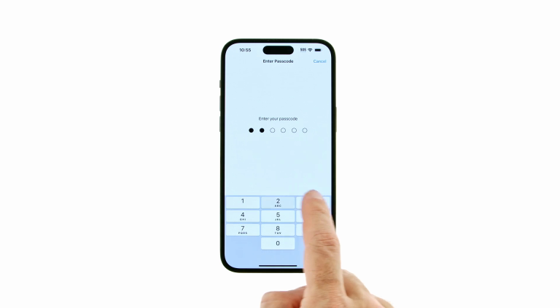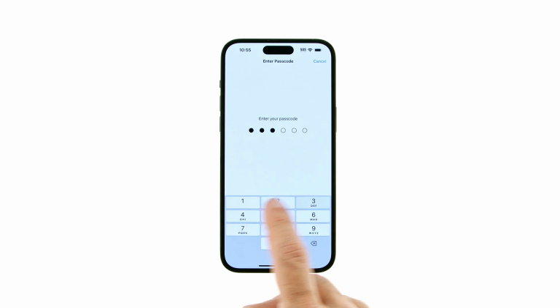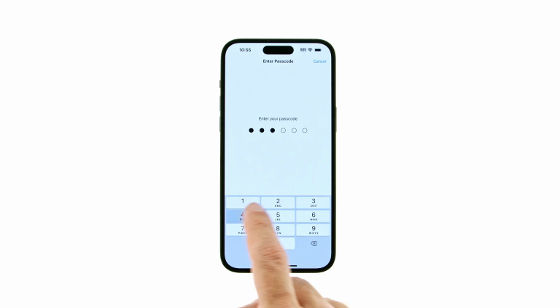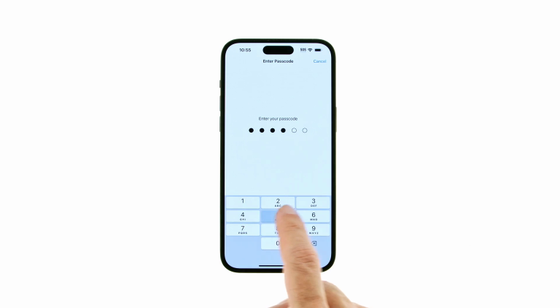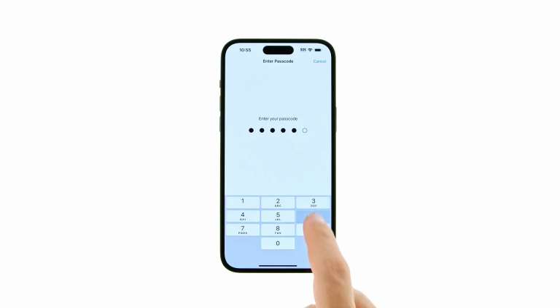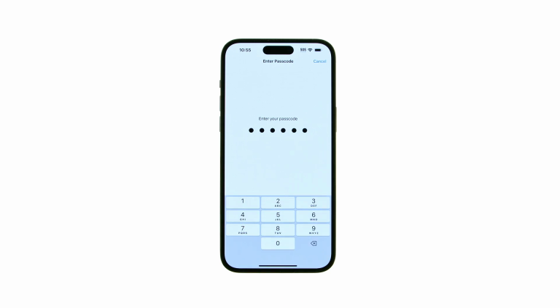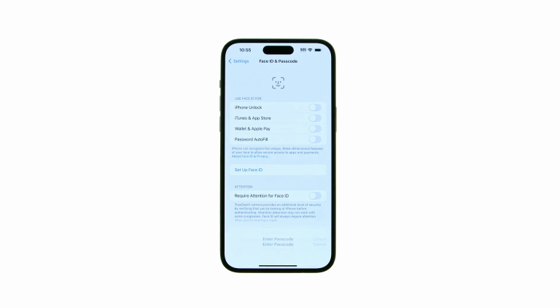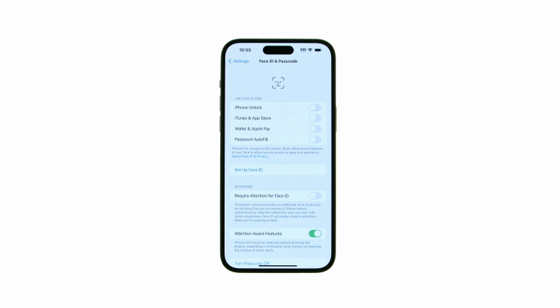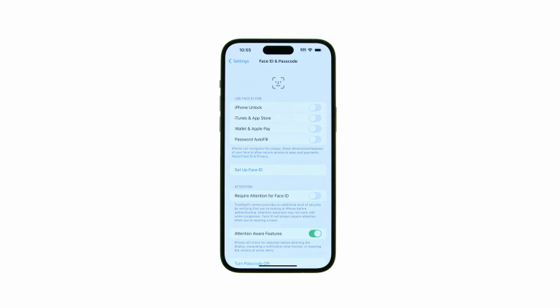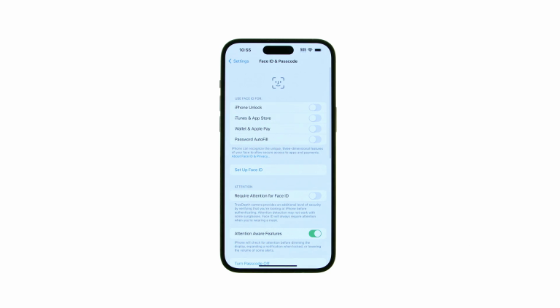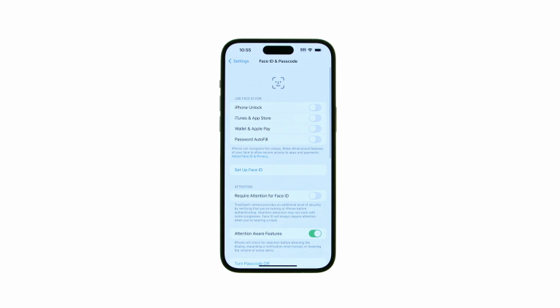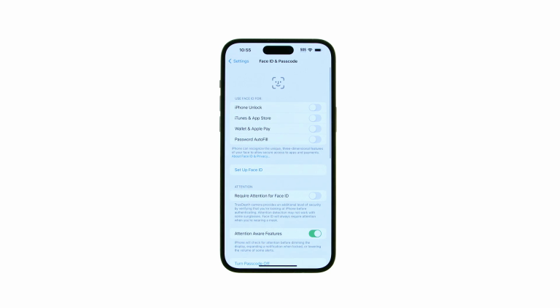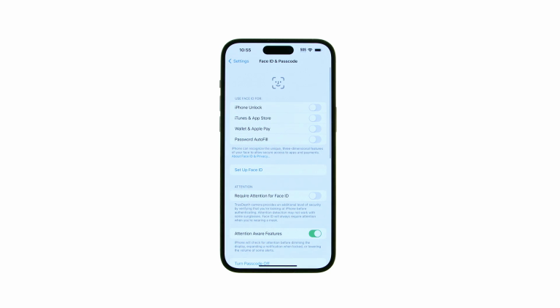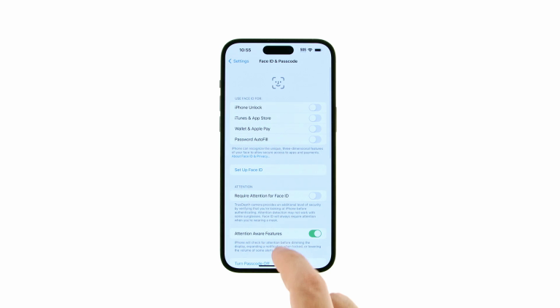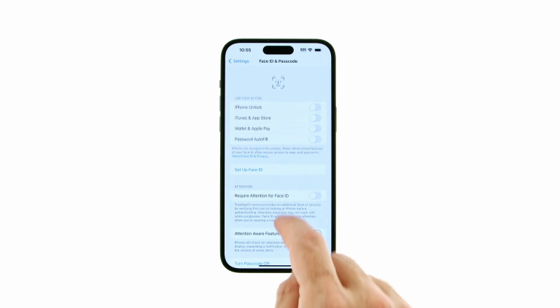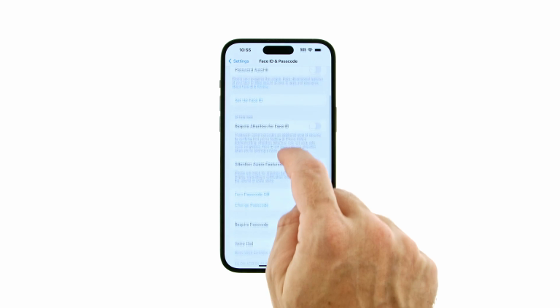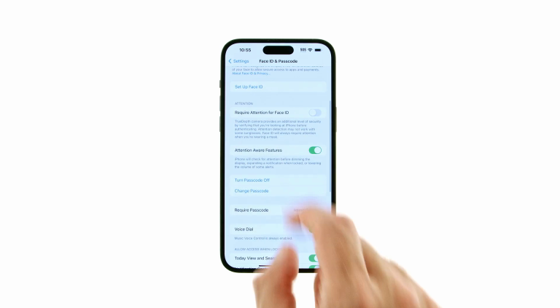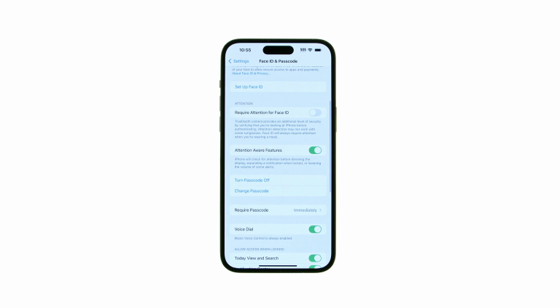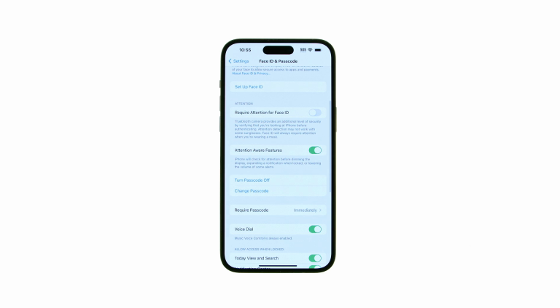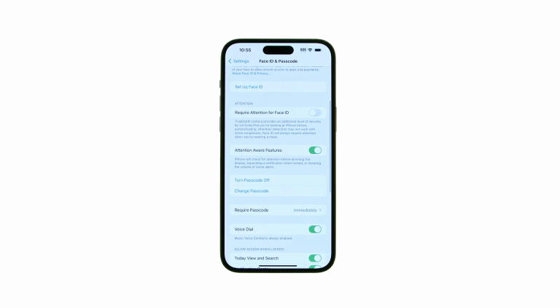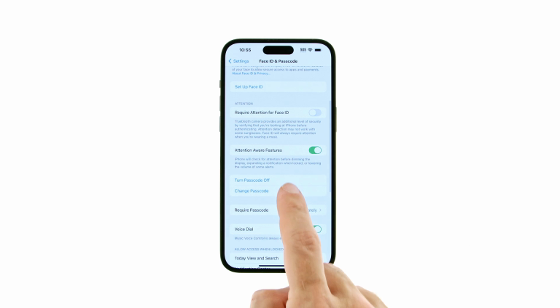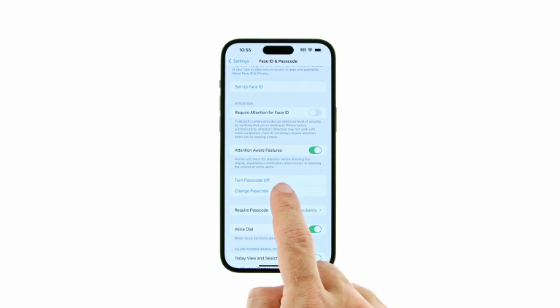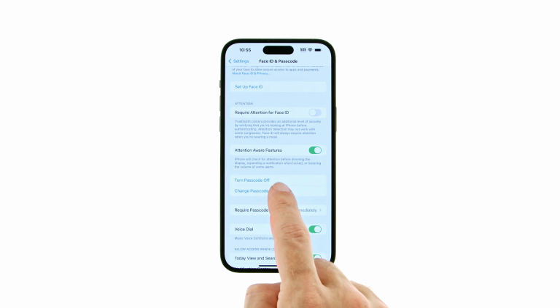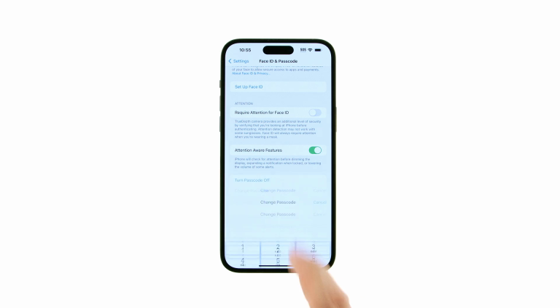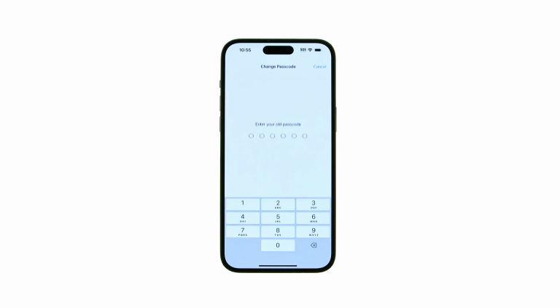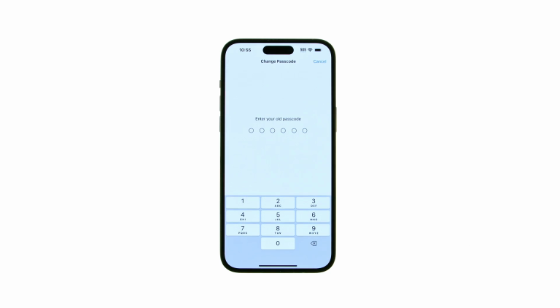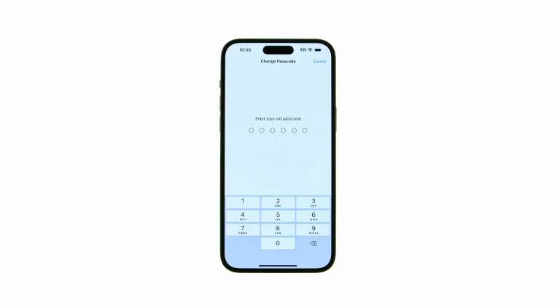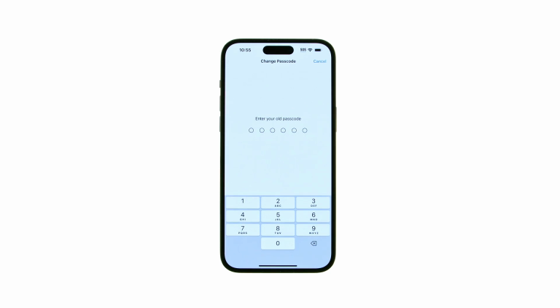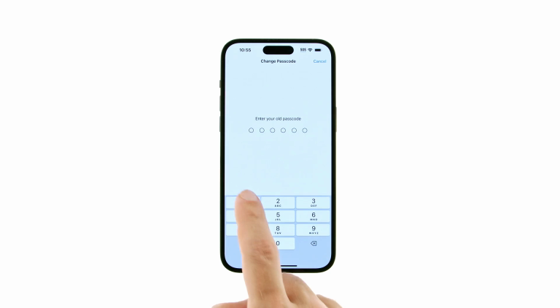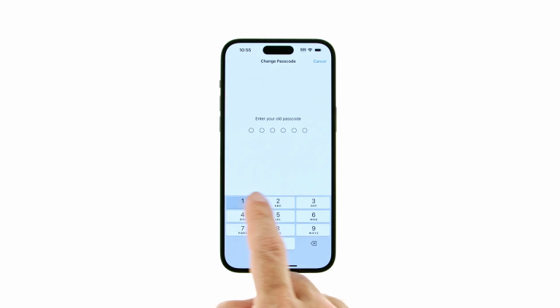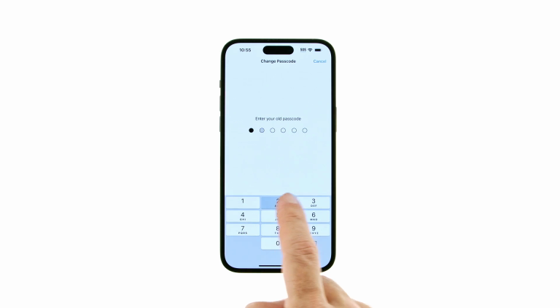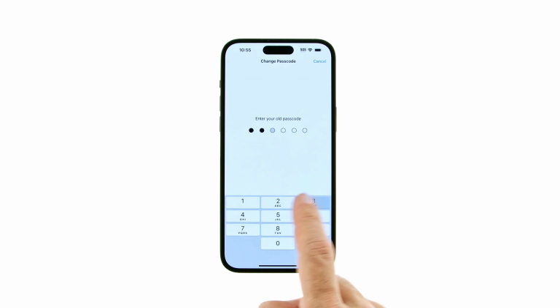Enter your current passcode. Then scroll down and tap the Change Passcode button. Enter your current passcode once more.